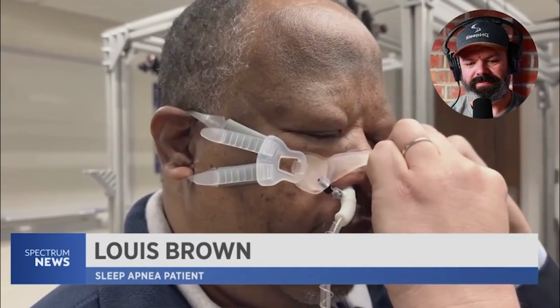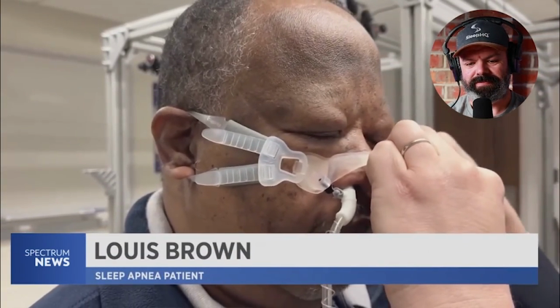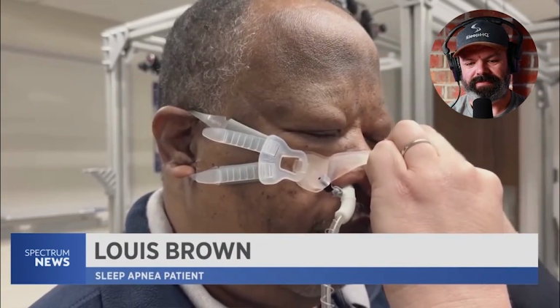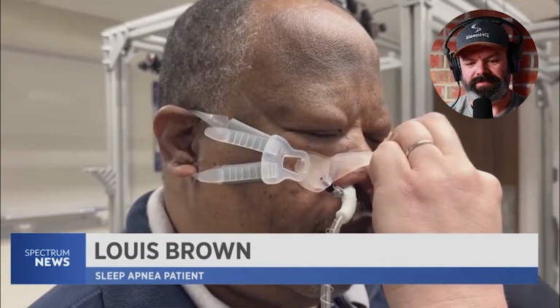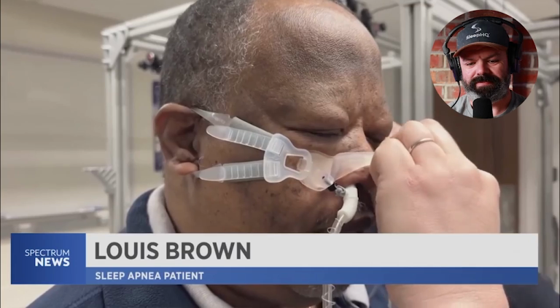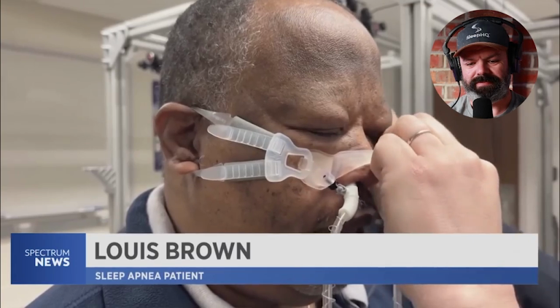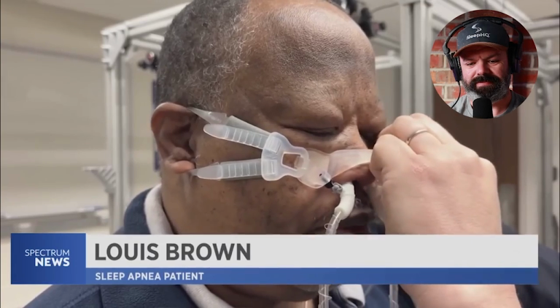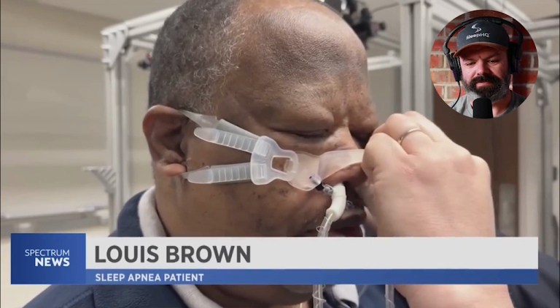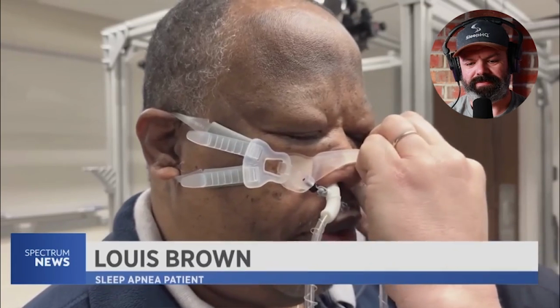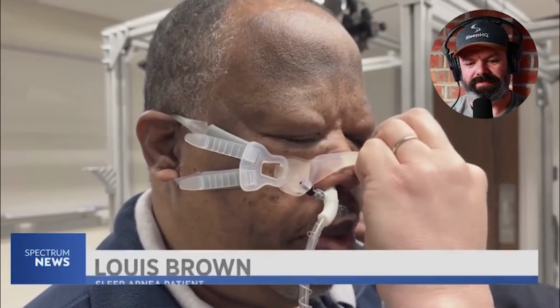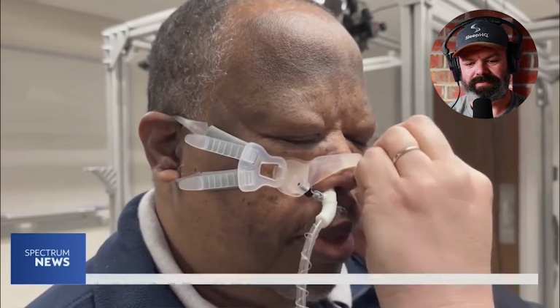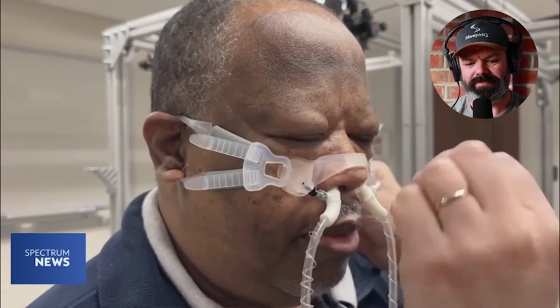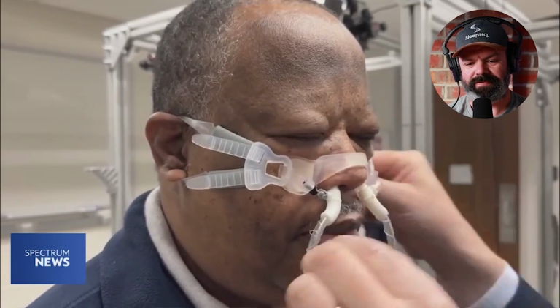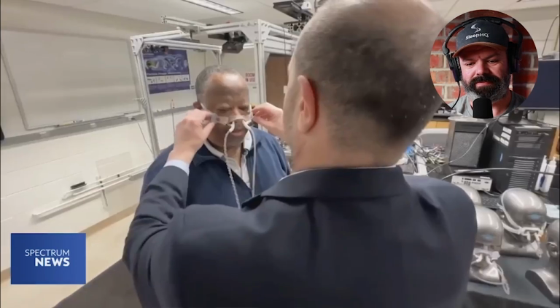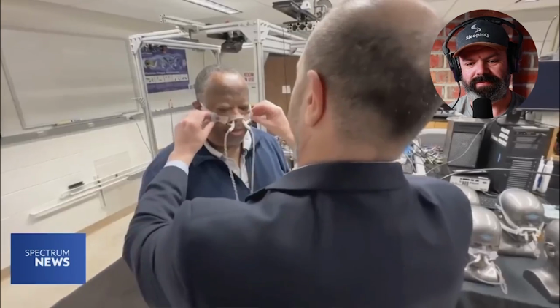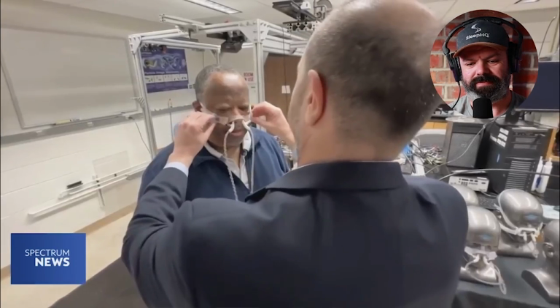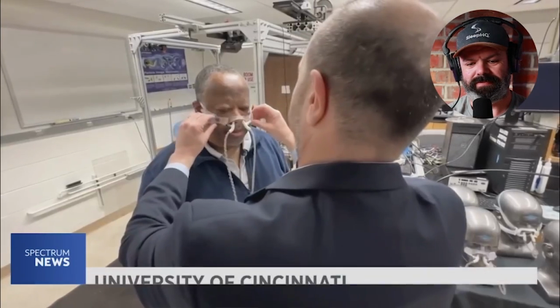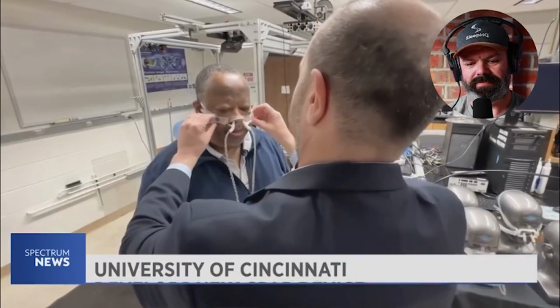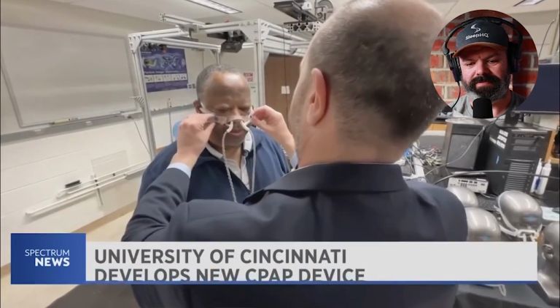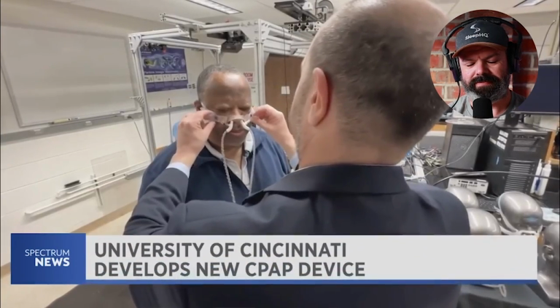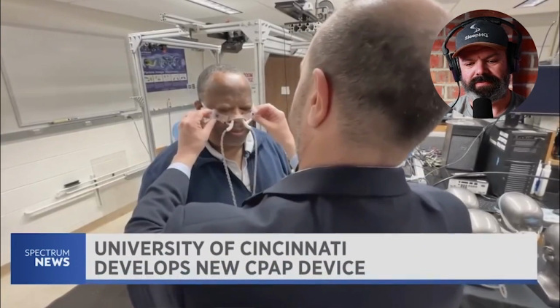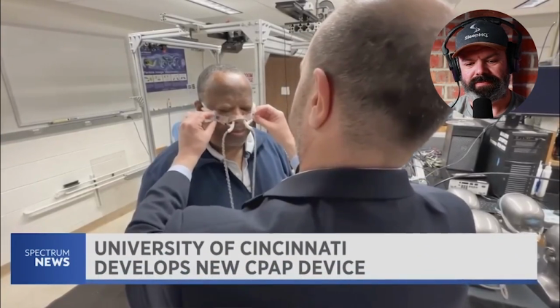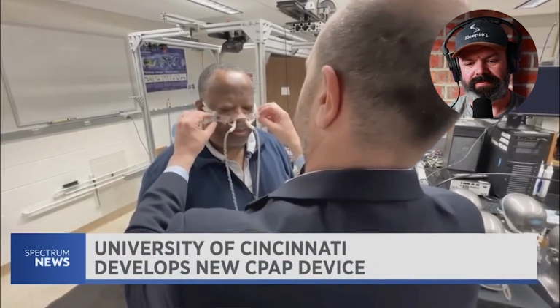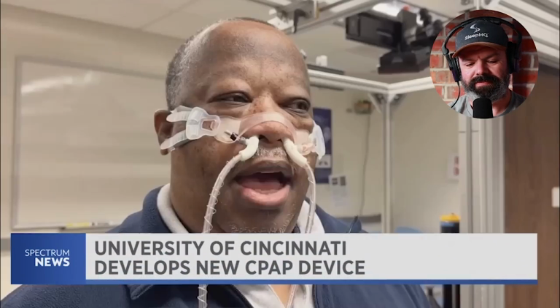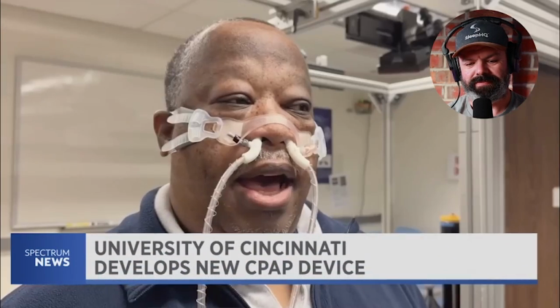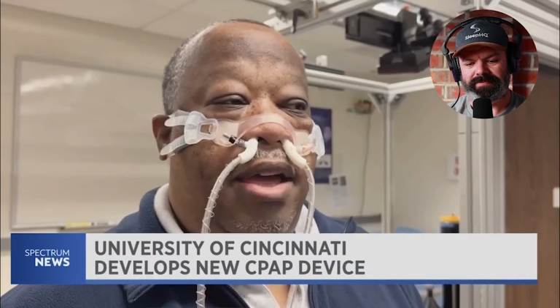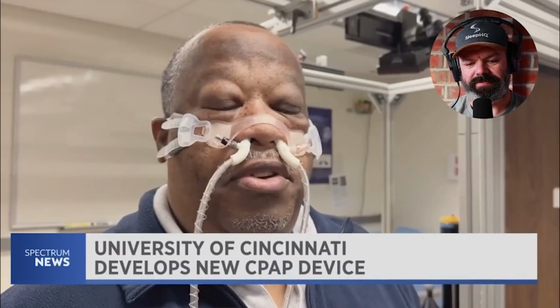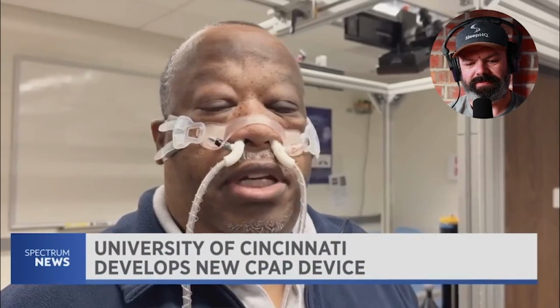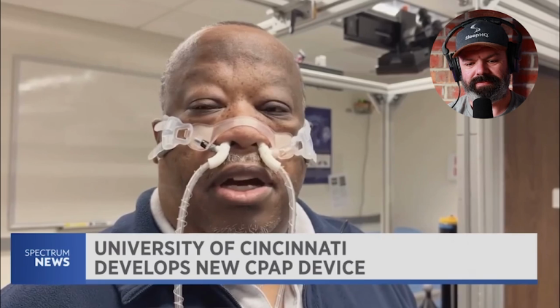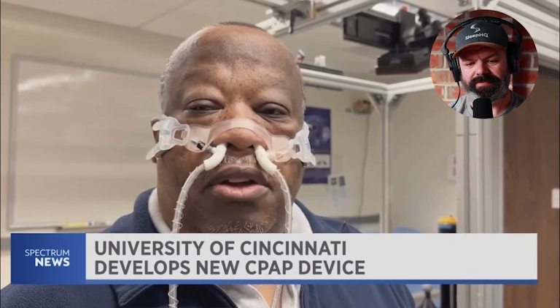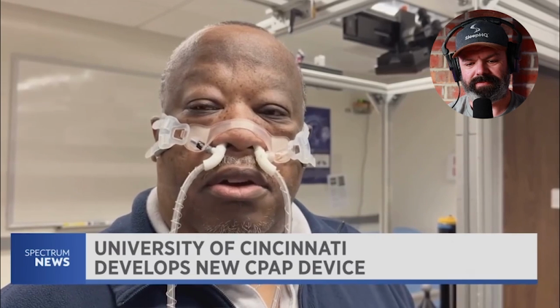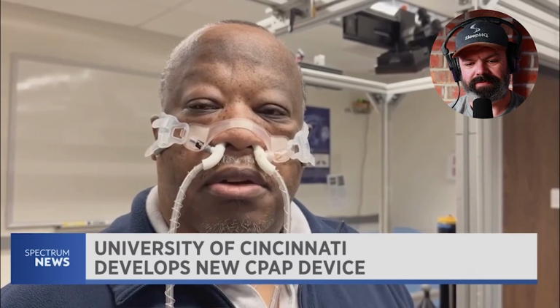It fits in my nostrils very well. Lewis Brown has sleep apnea — he has no idea how long.